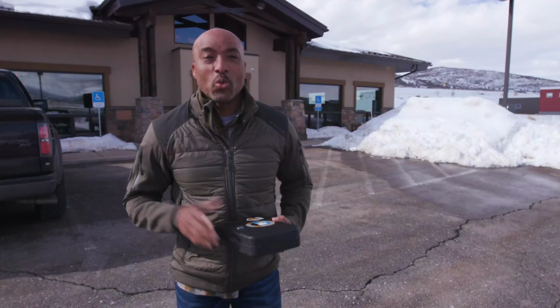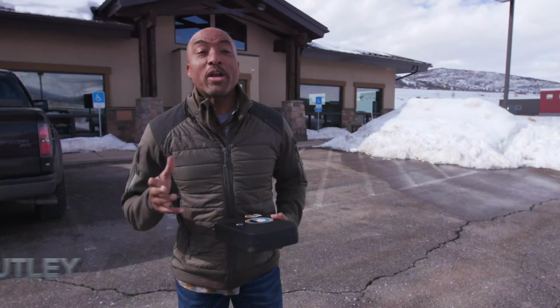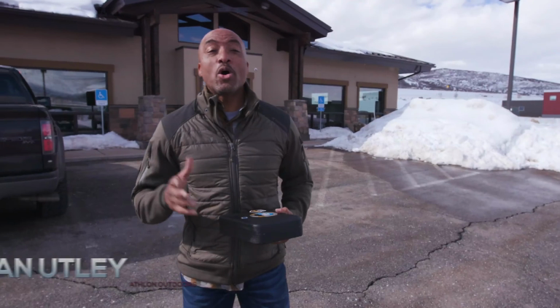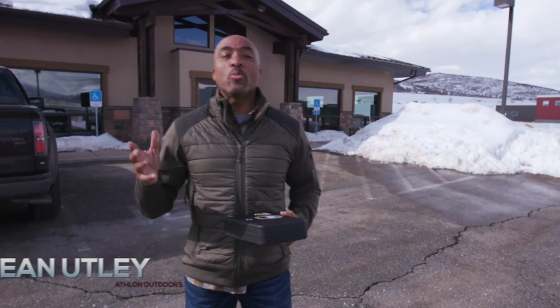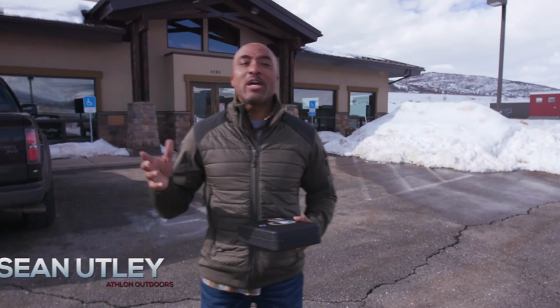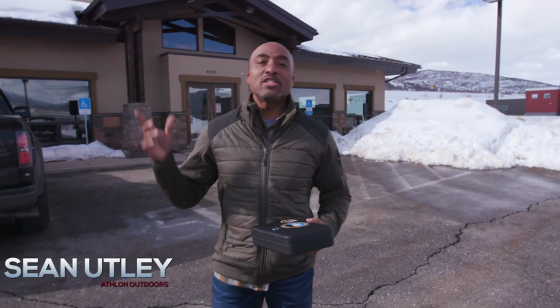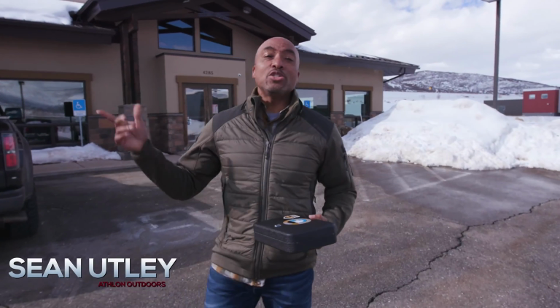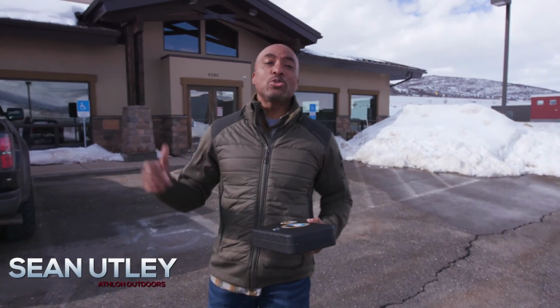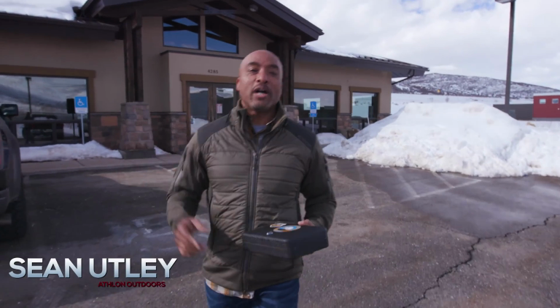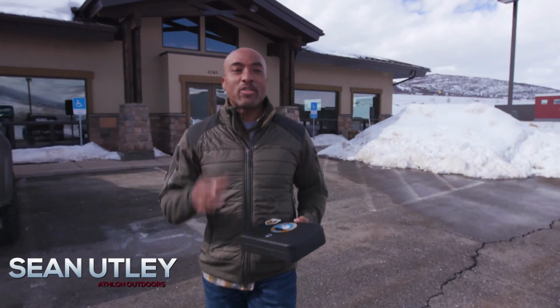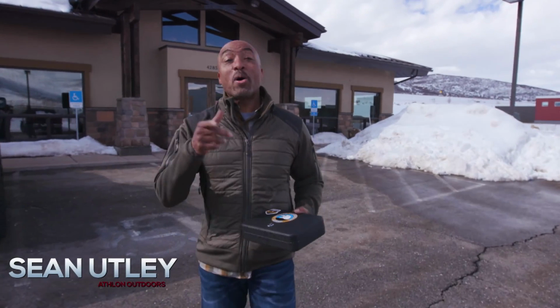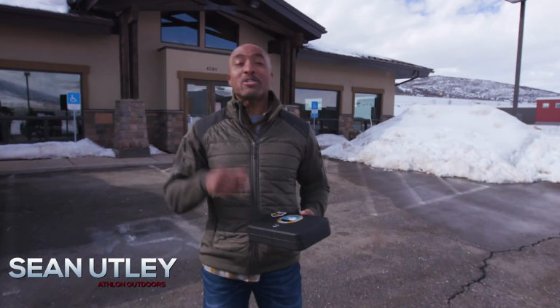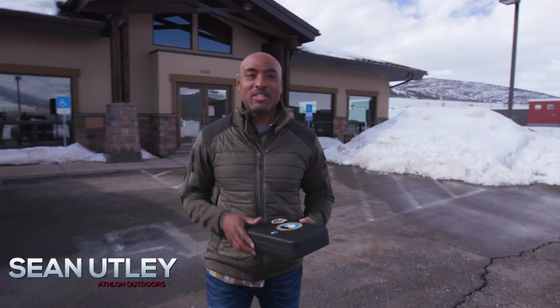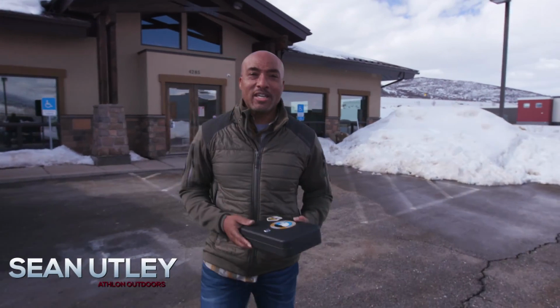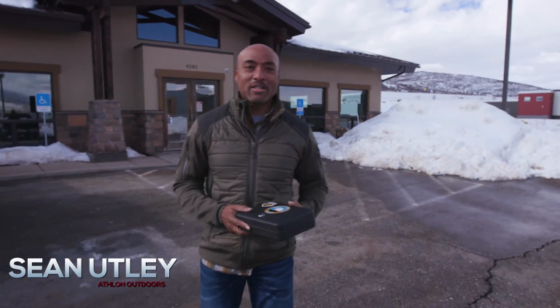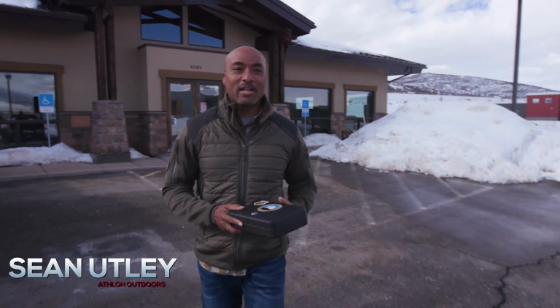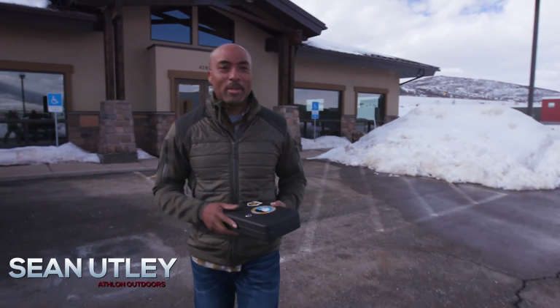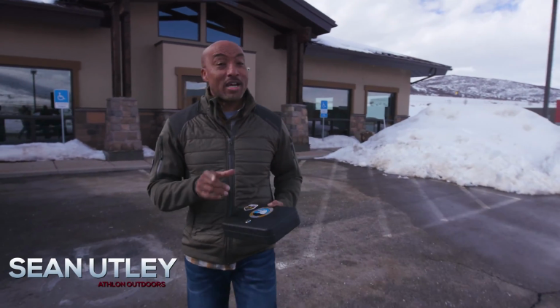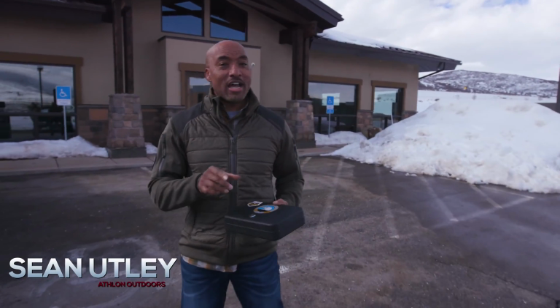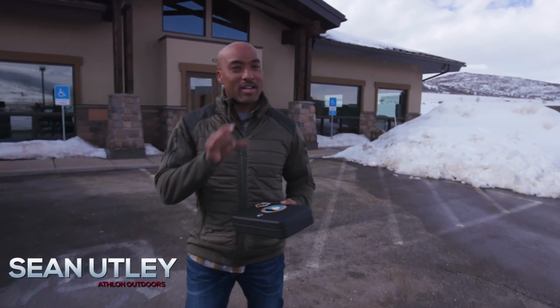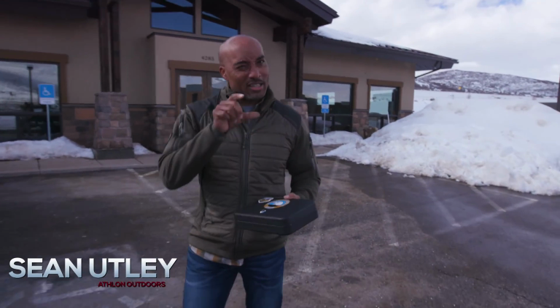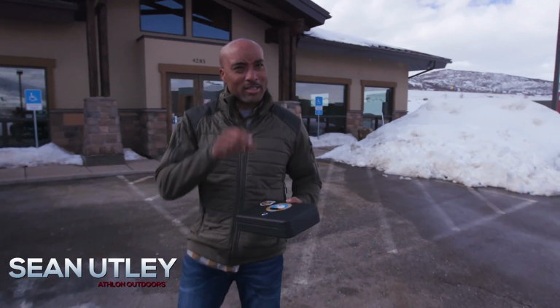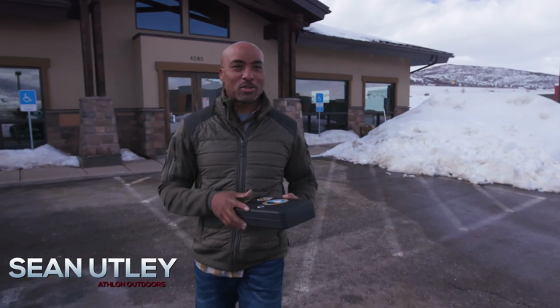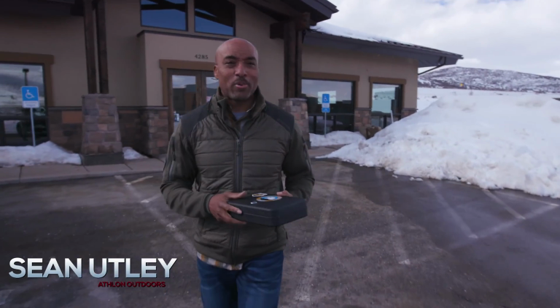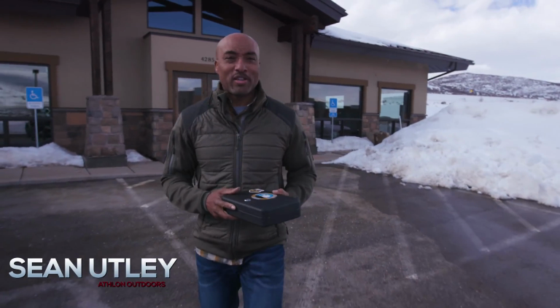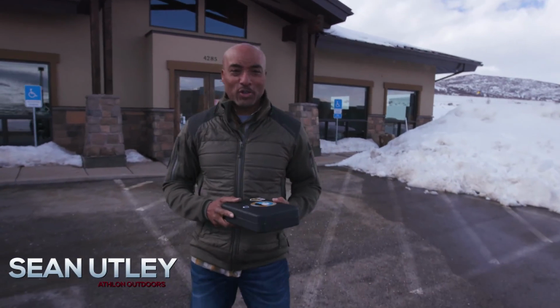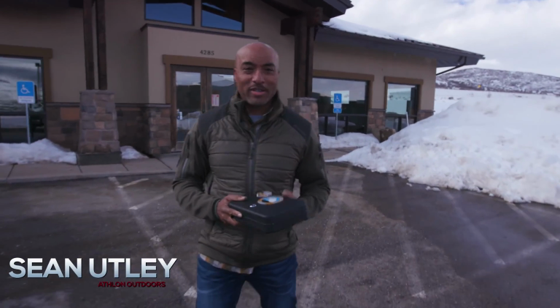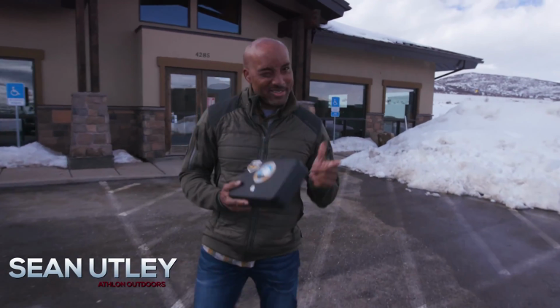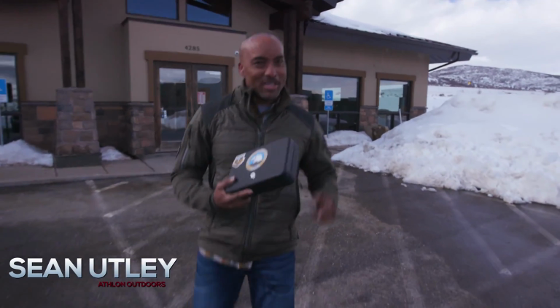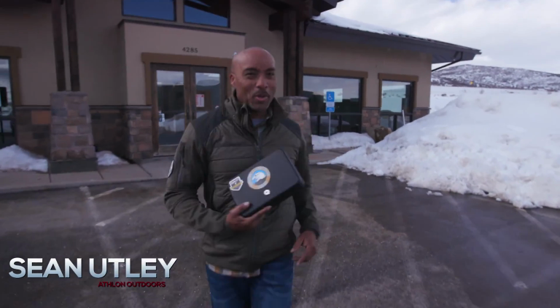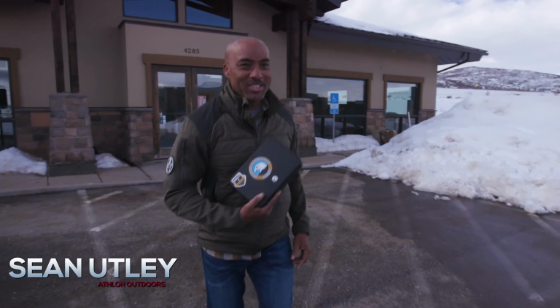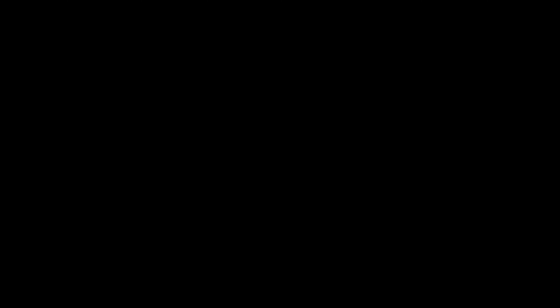We're at our home range in Utah, the Park City Gun Club, and I've got a little surprise for you. Come on inside.